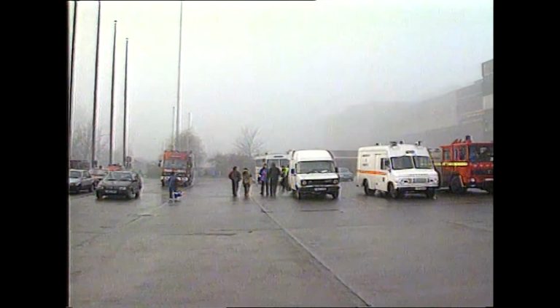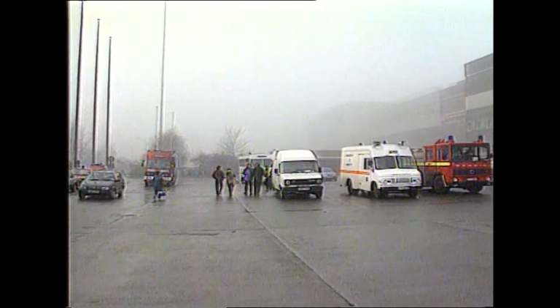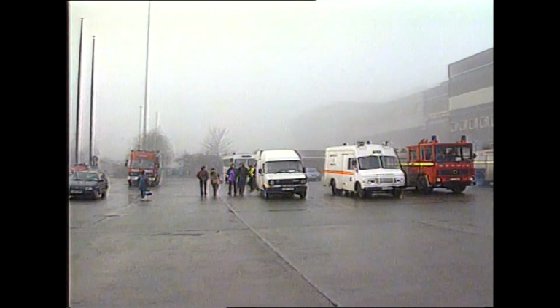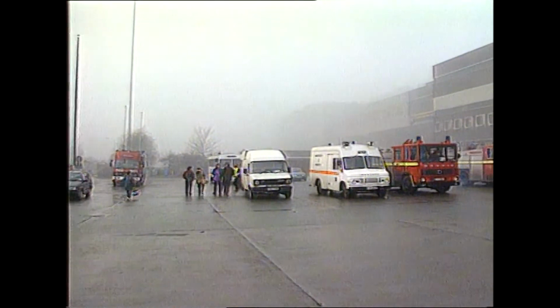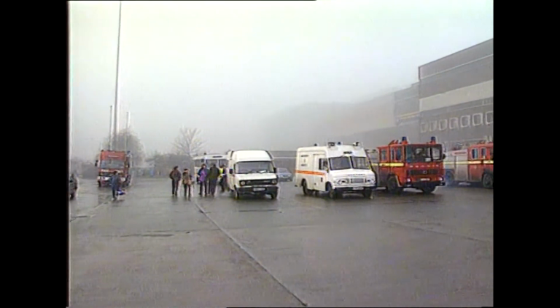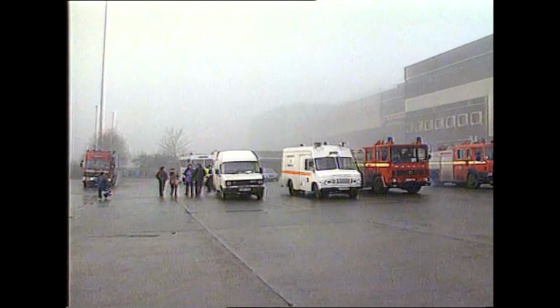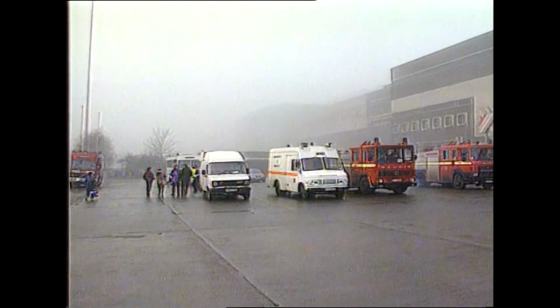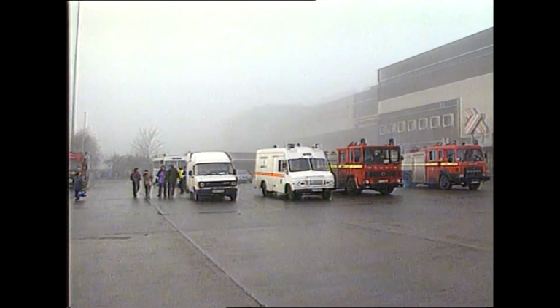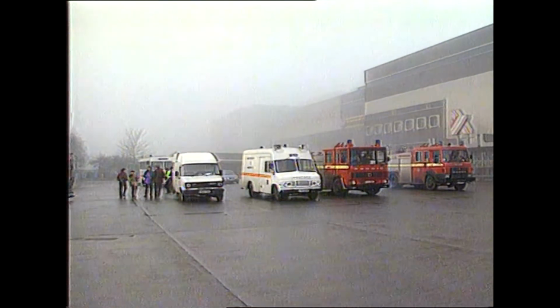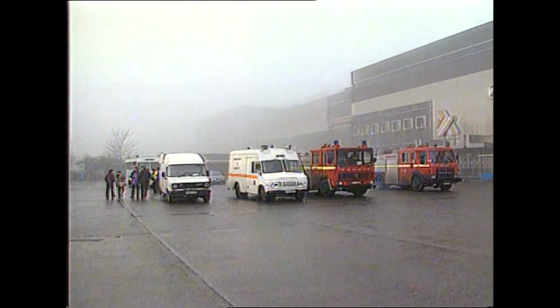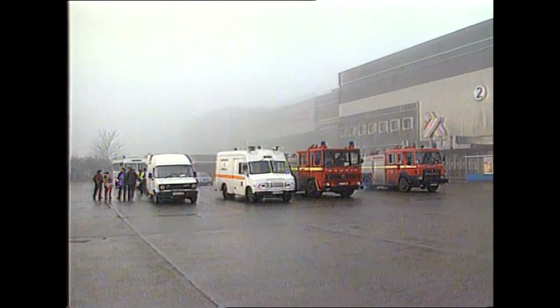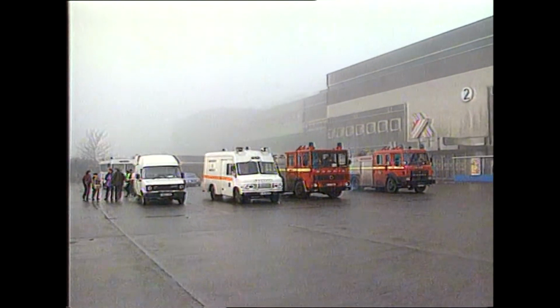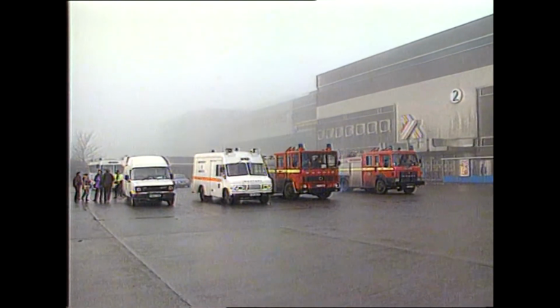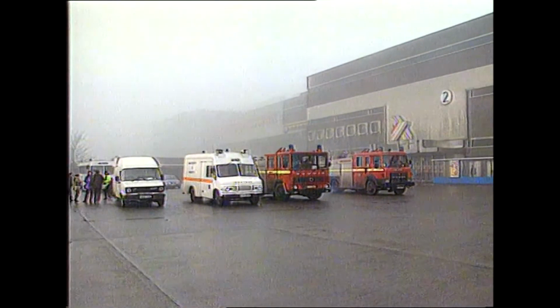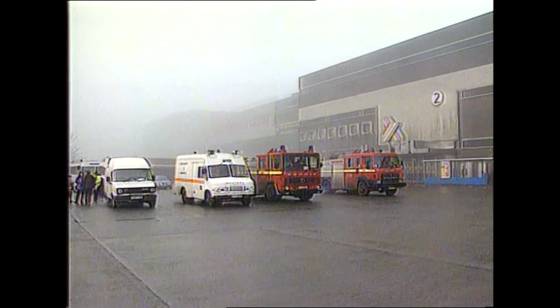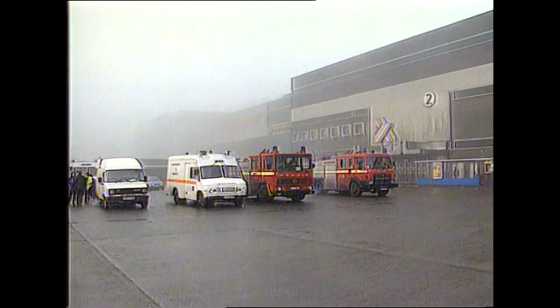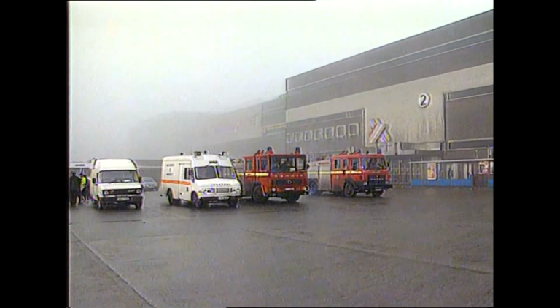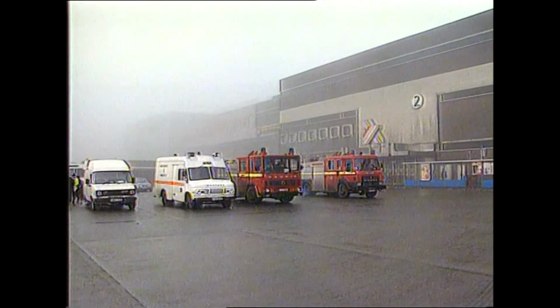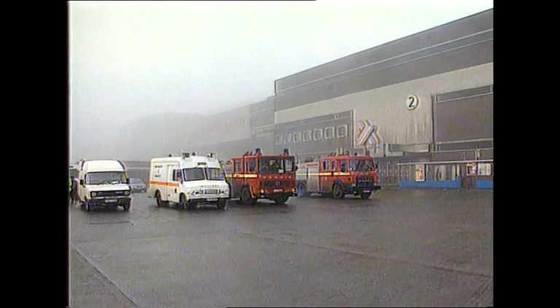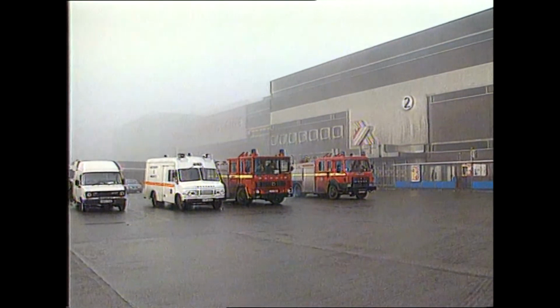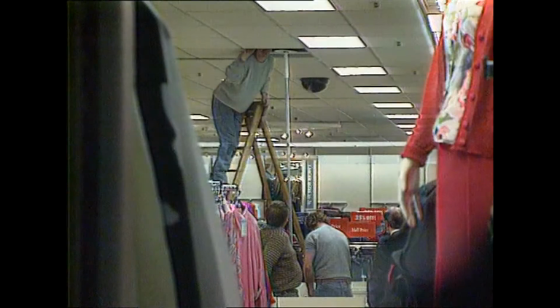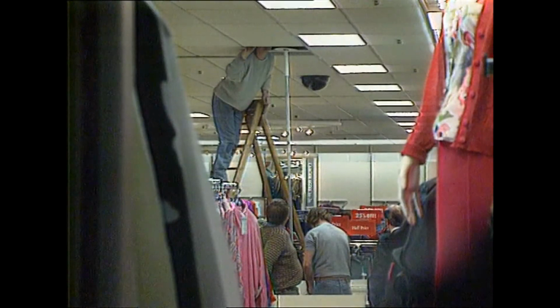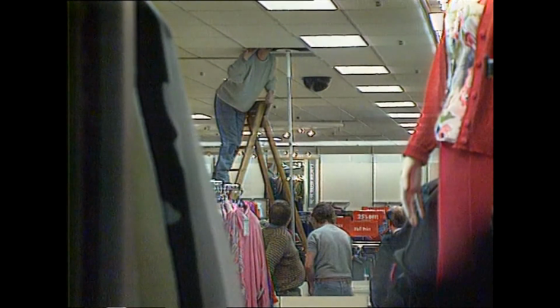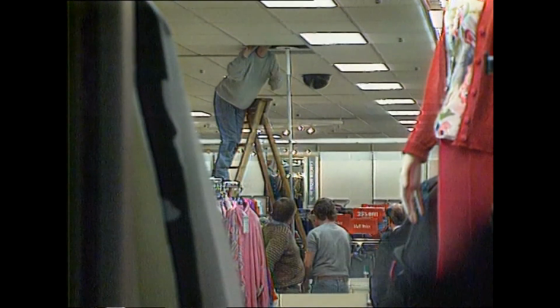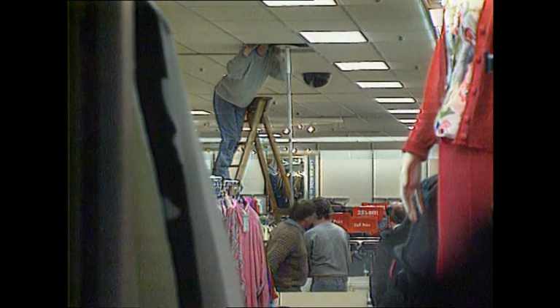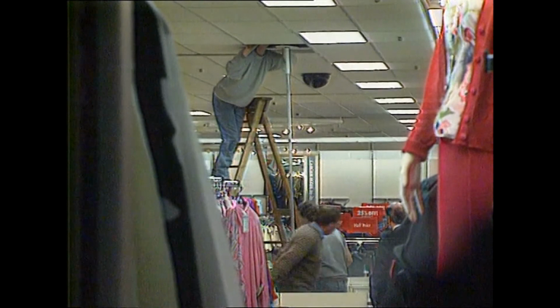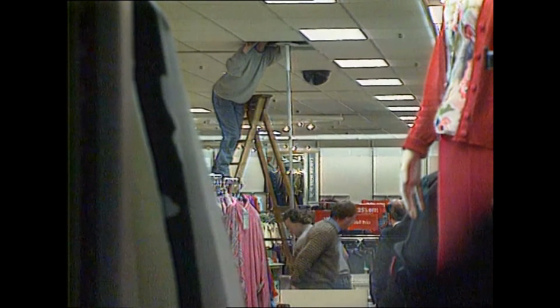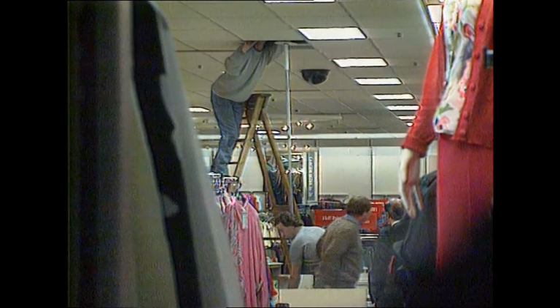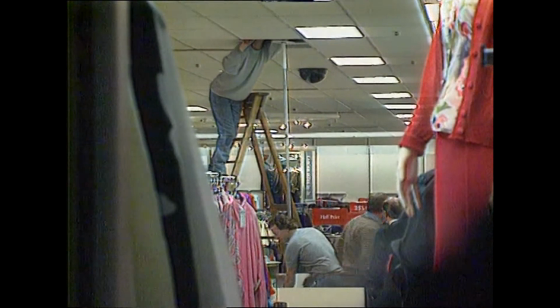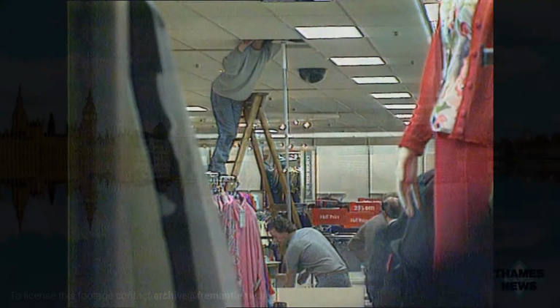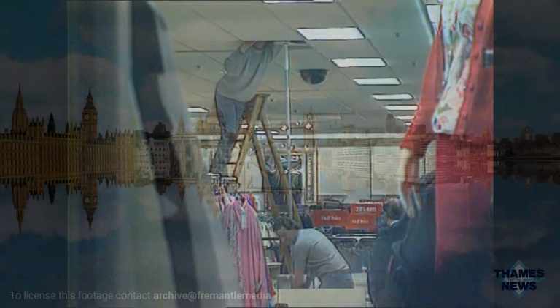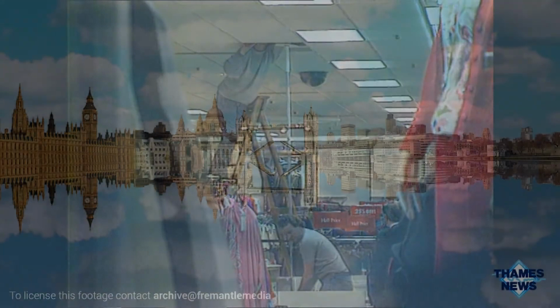The IRA attack comes just 24 hours after three incendiary devices exploded at Brent Cross Shopping Centre.